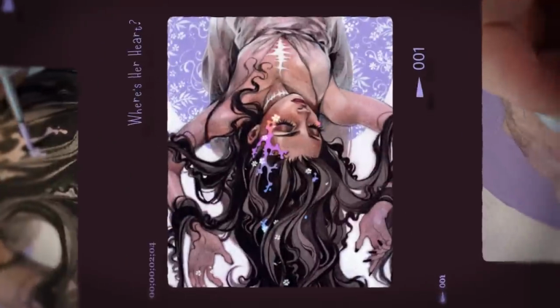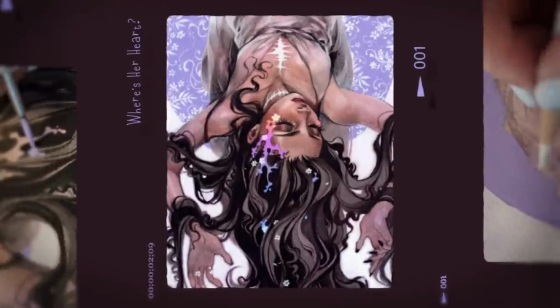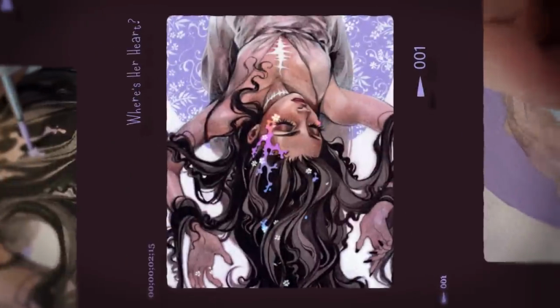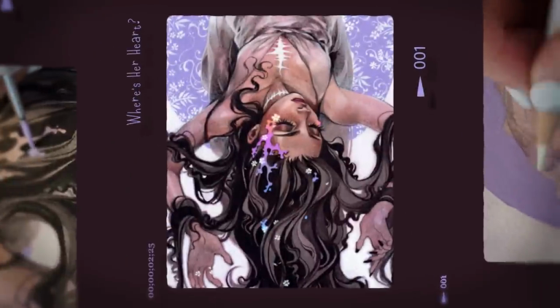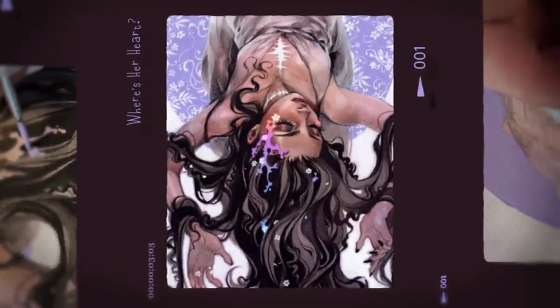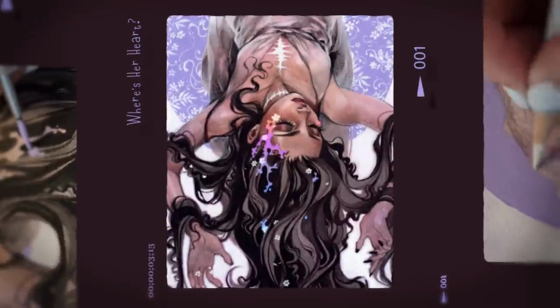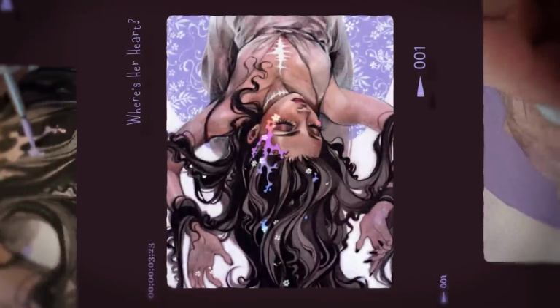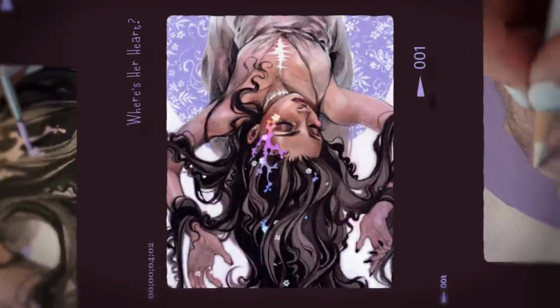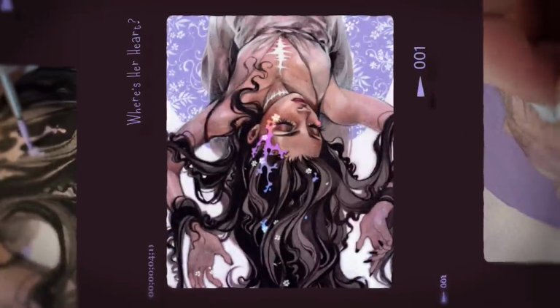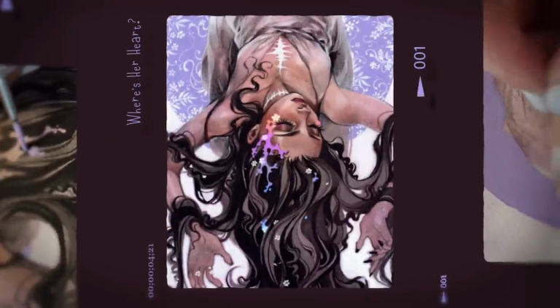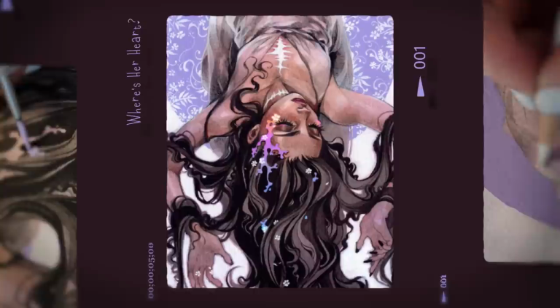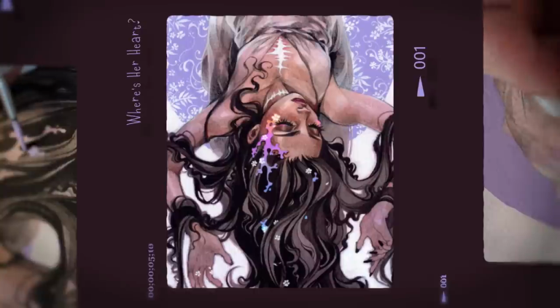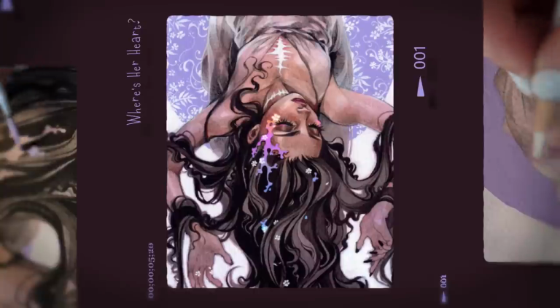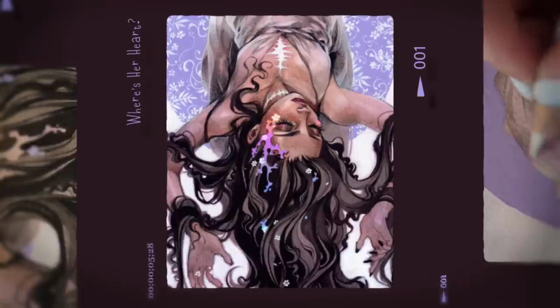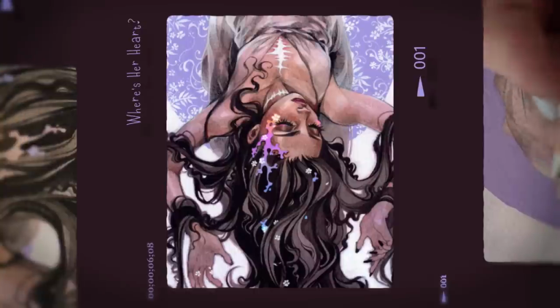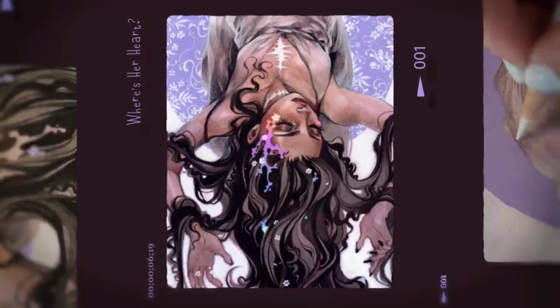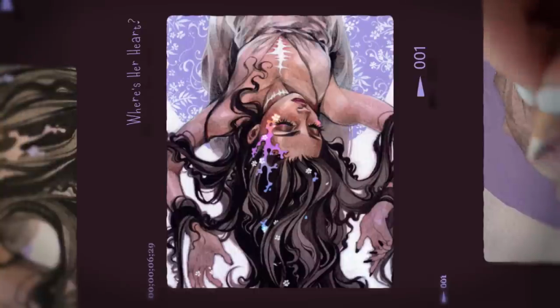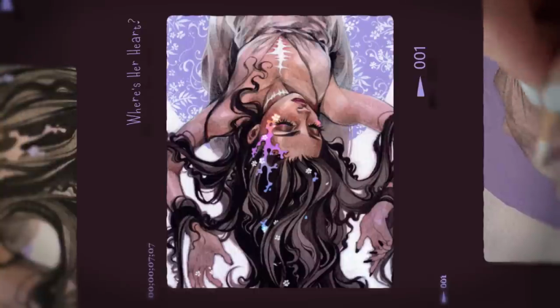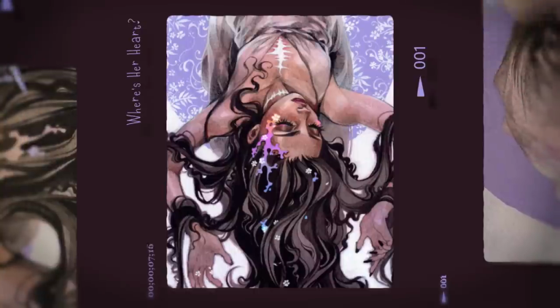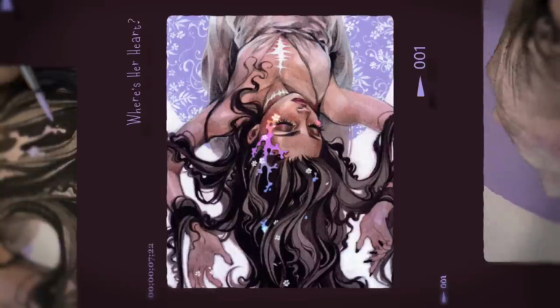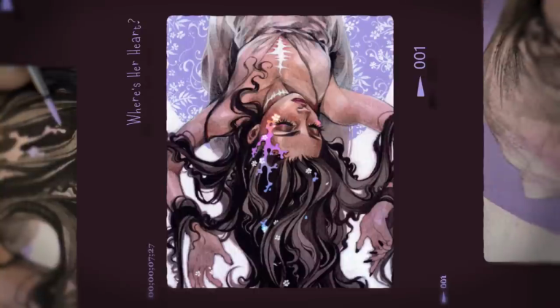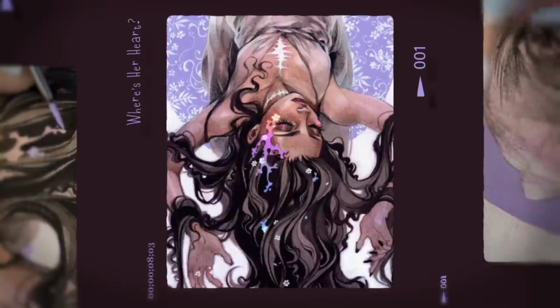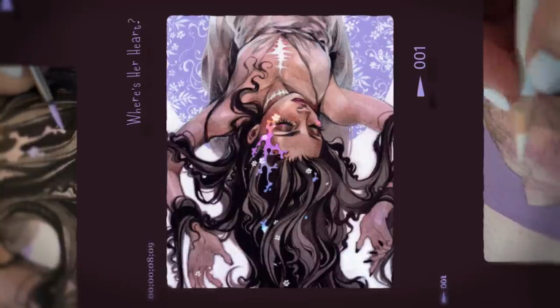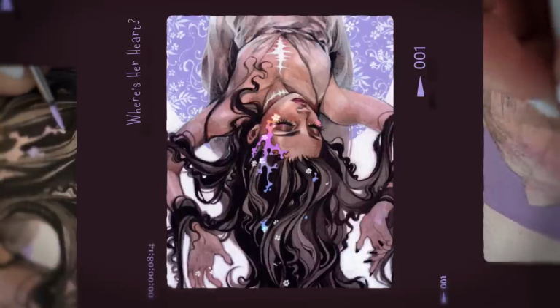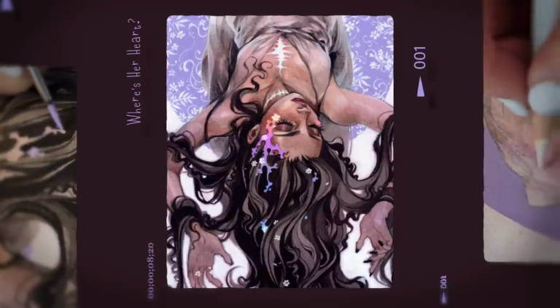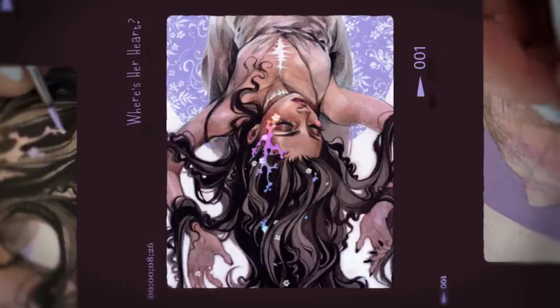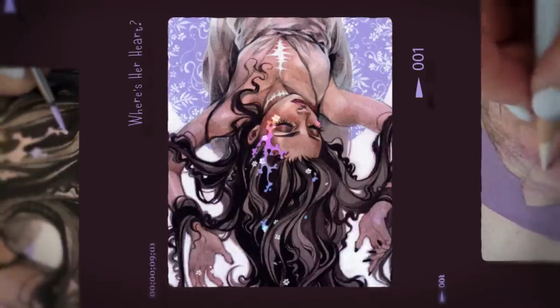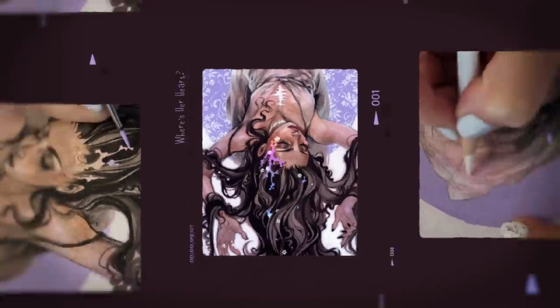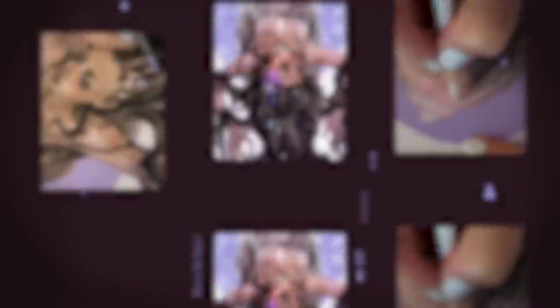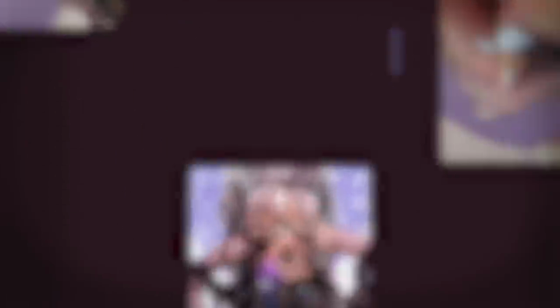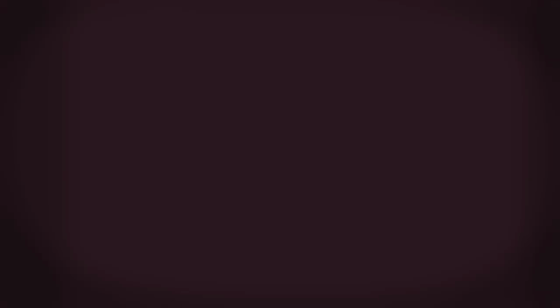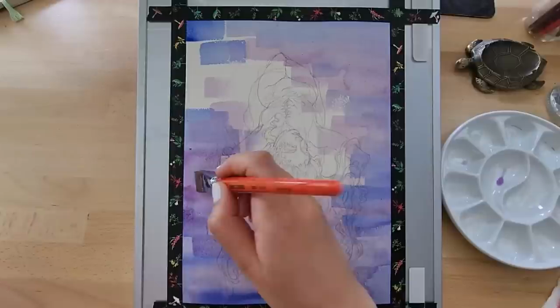Hi, I'm Cosmic Spectrum, welcome to my art channel, and thank you Skillshare for sponsoring this video.